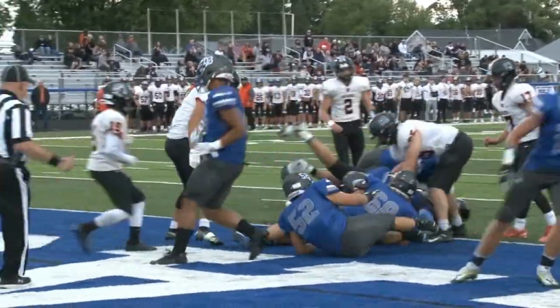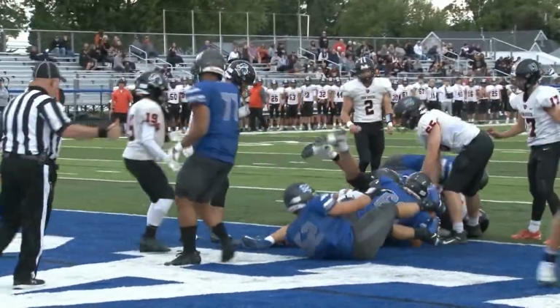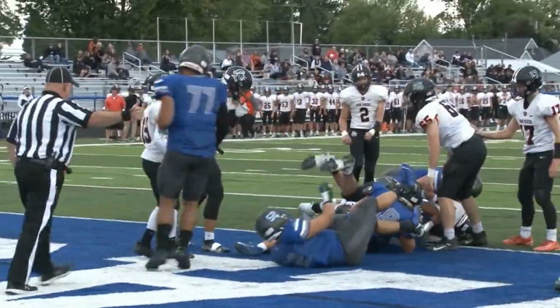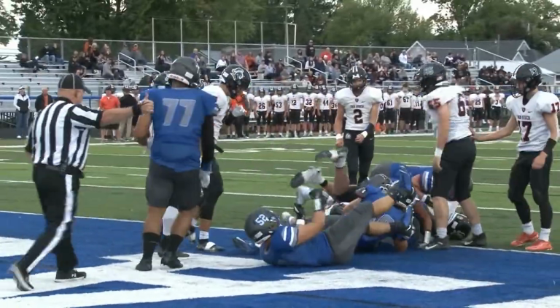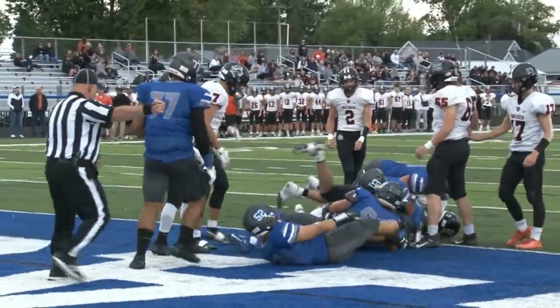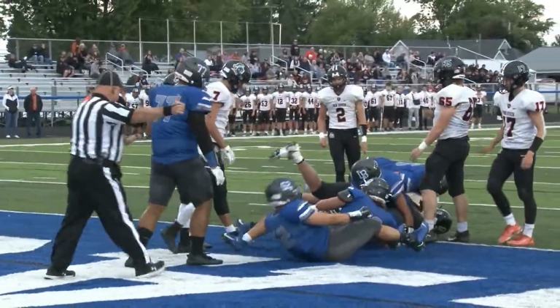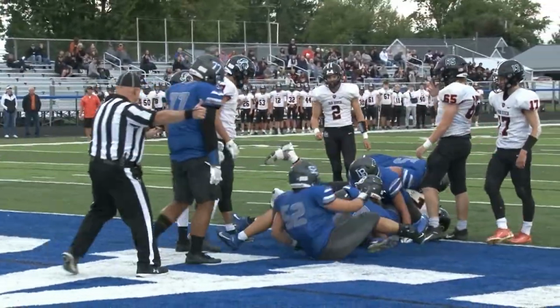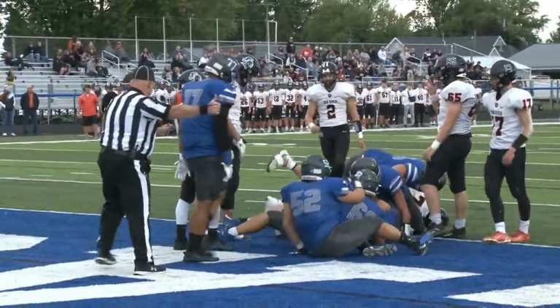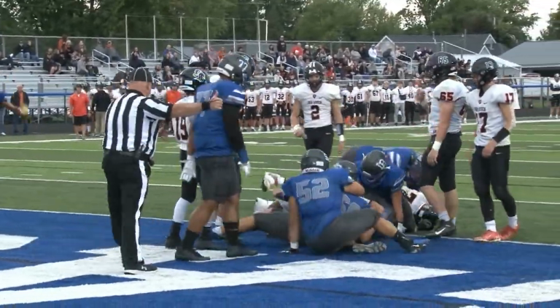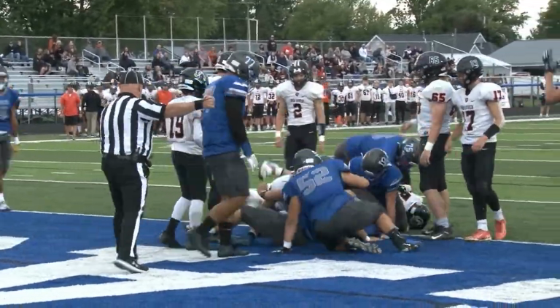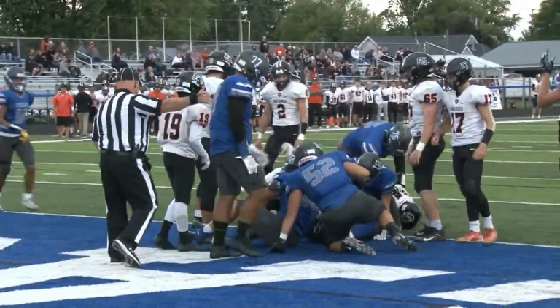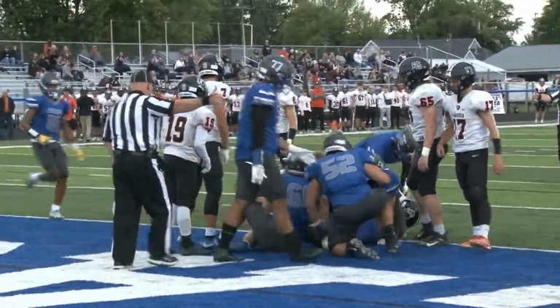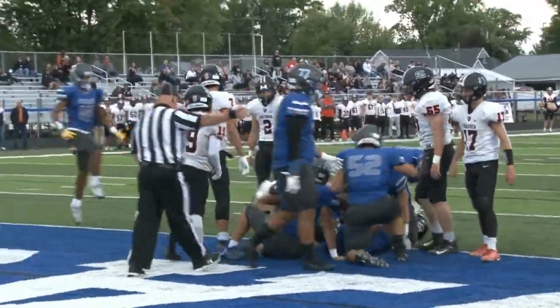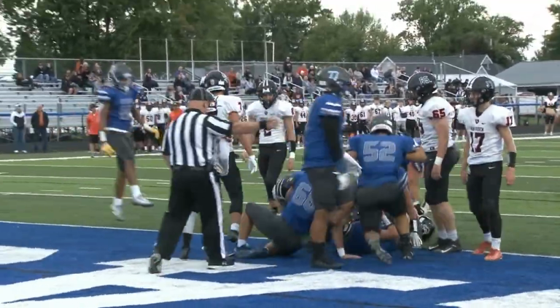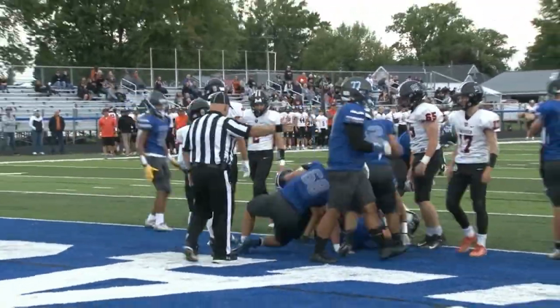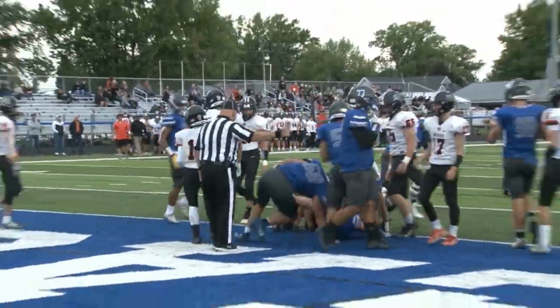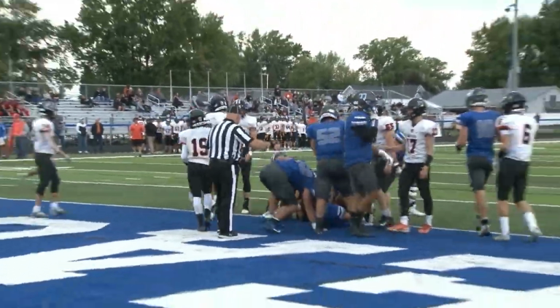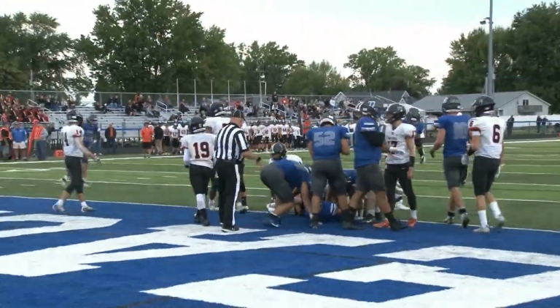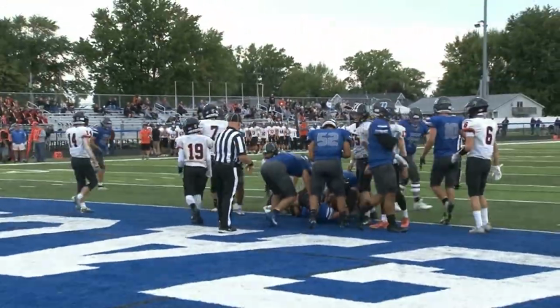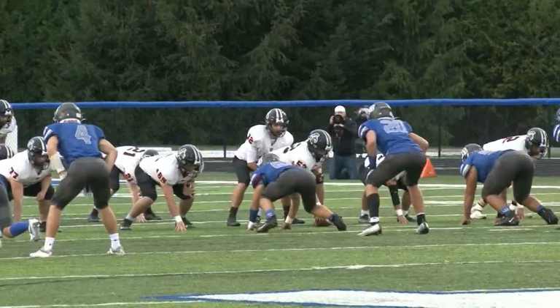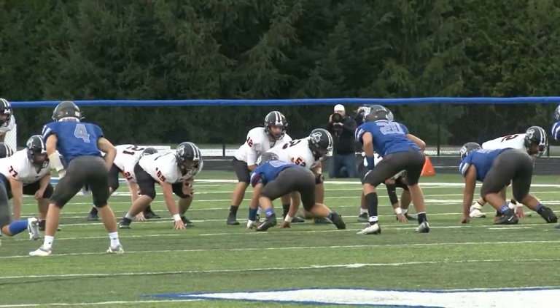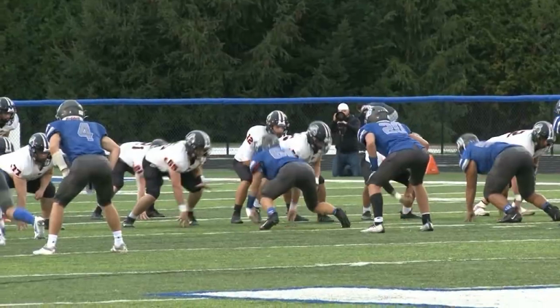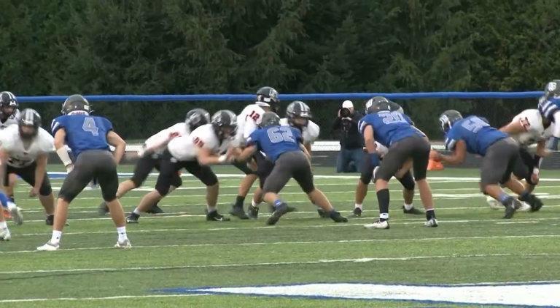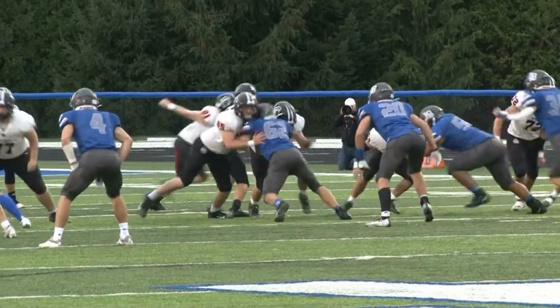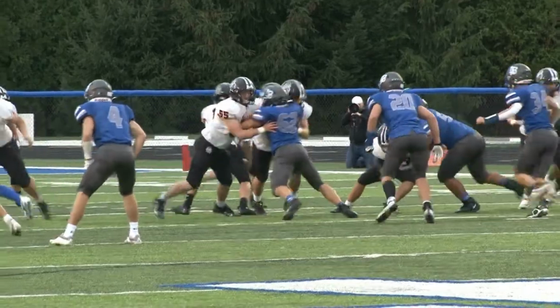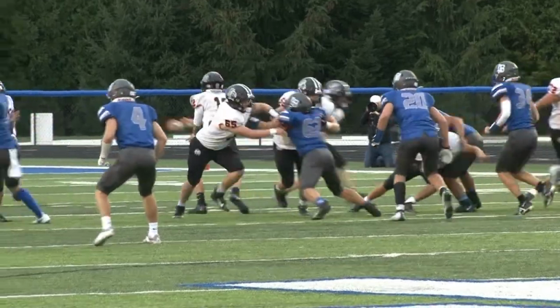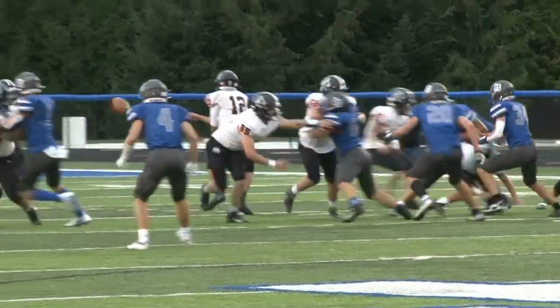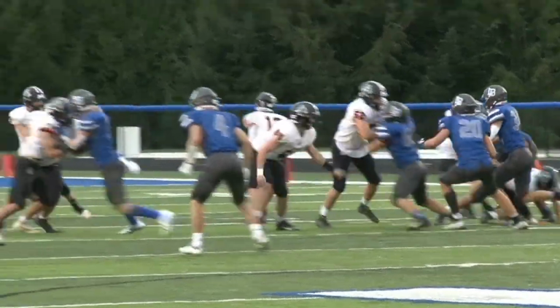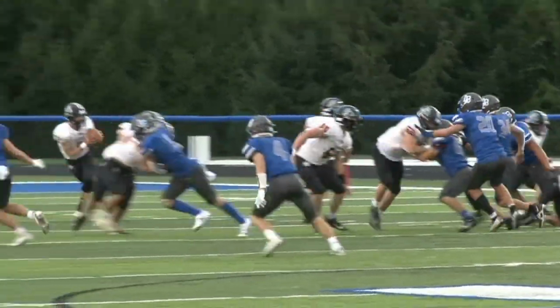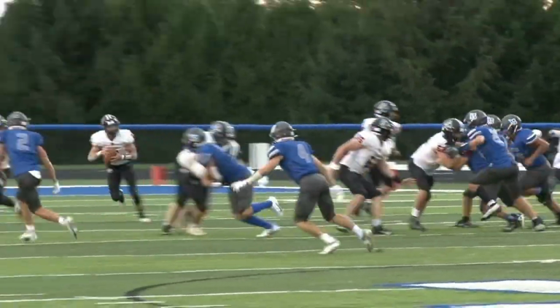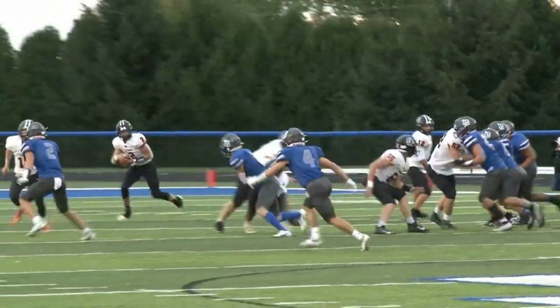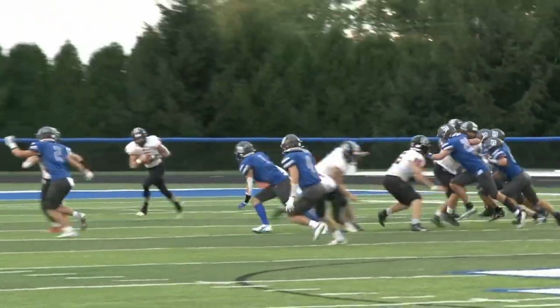Garlock finds the end zone. Liberty Benton's first touchdown only took less than three minutes — they're up 7-0.